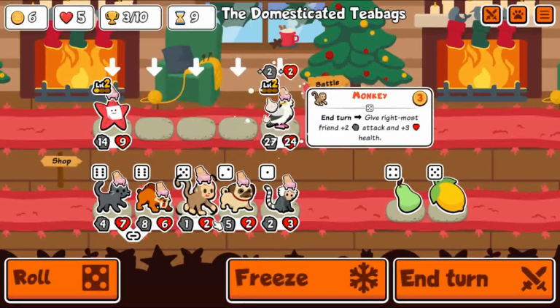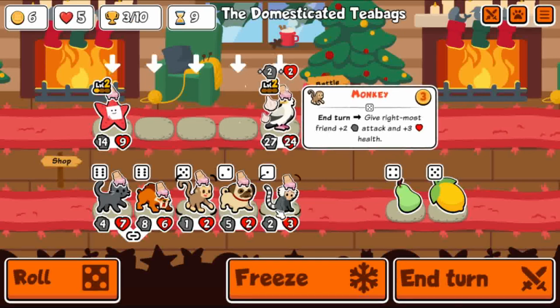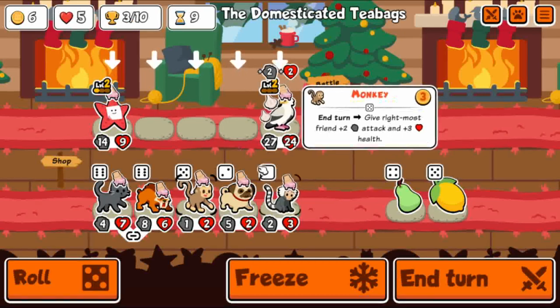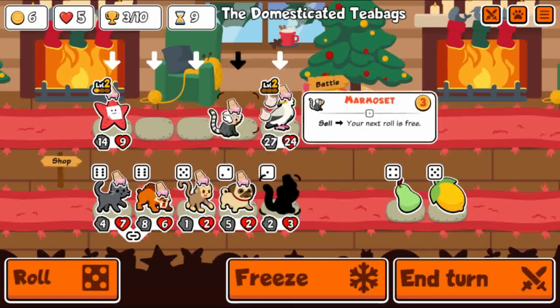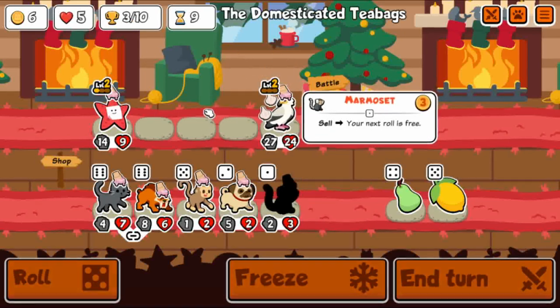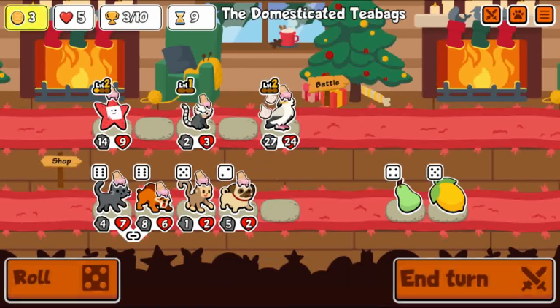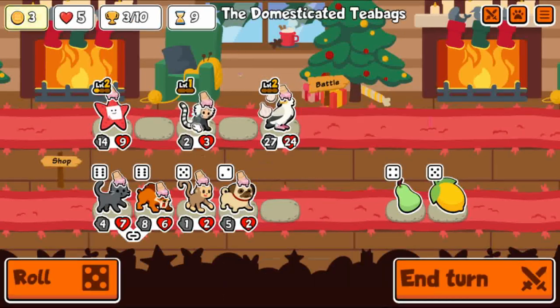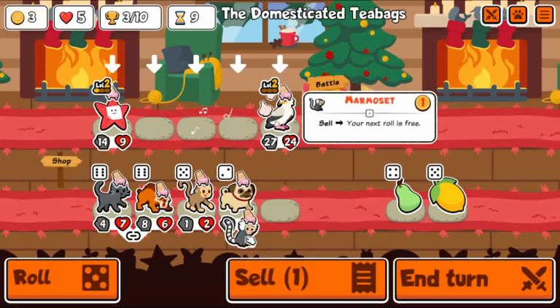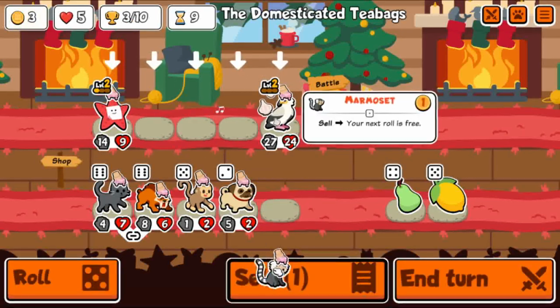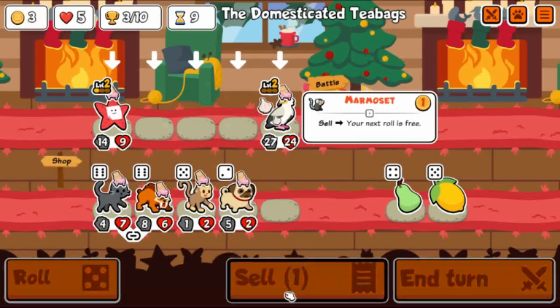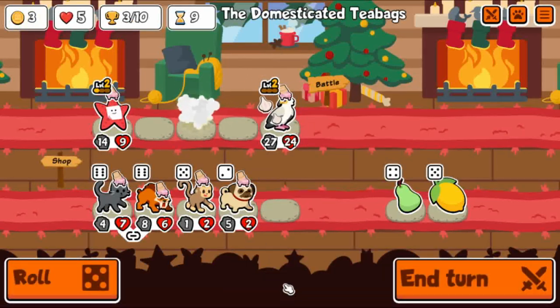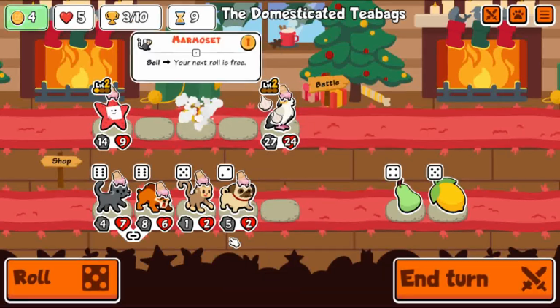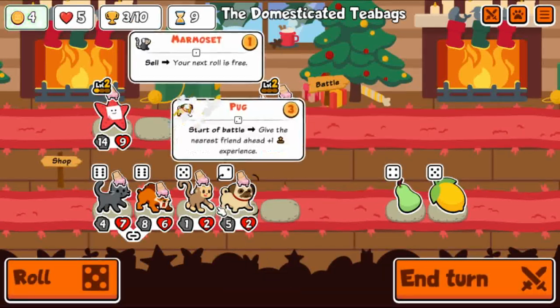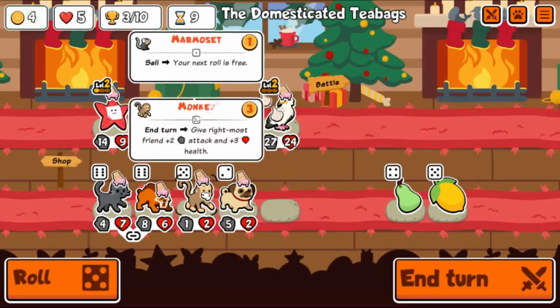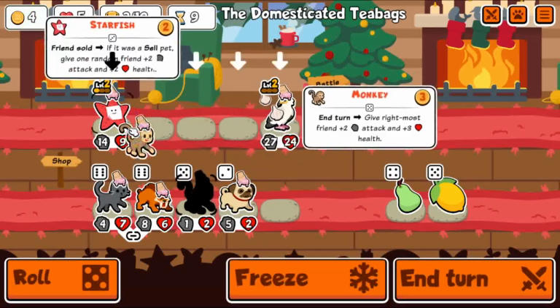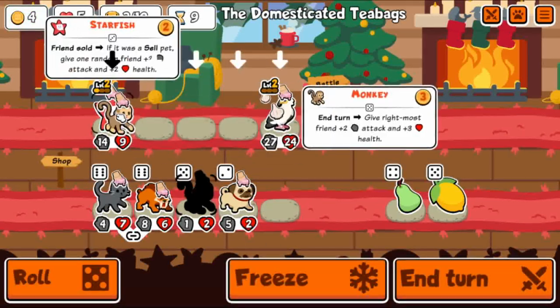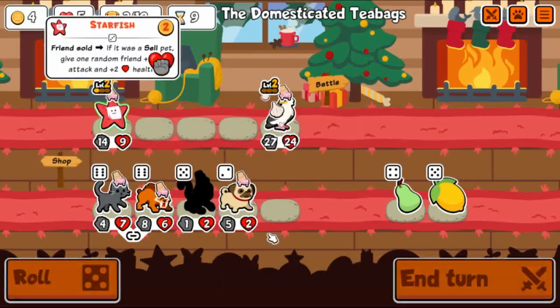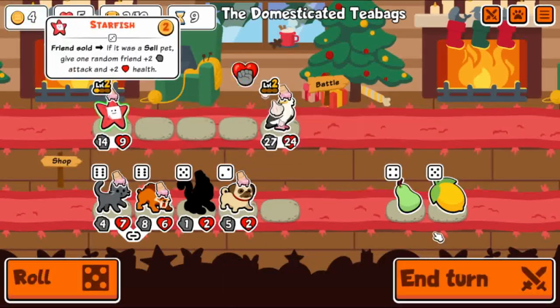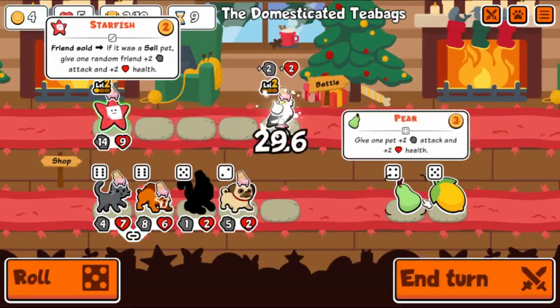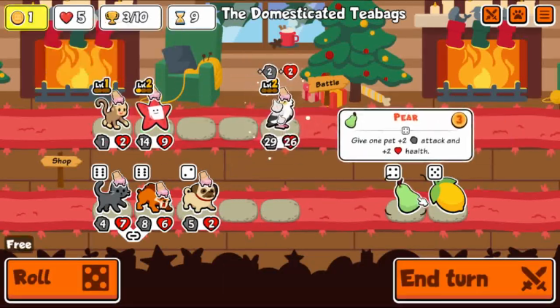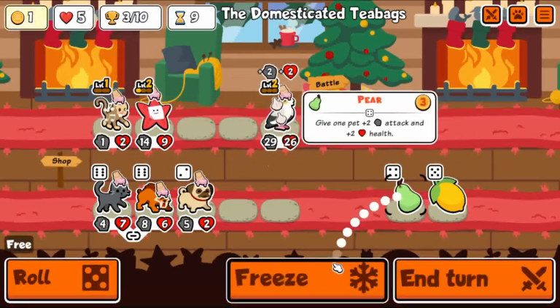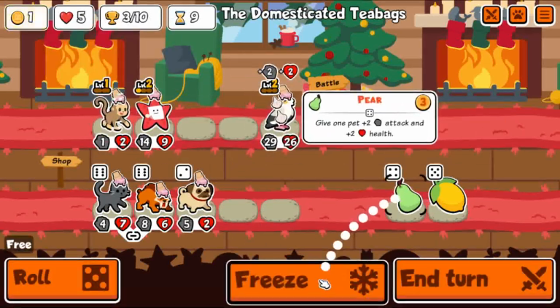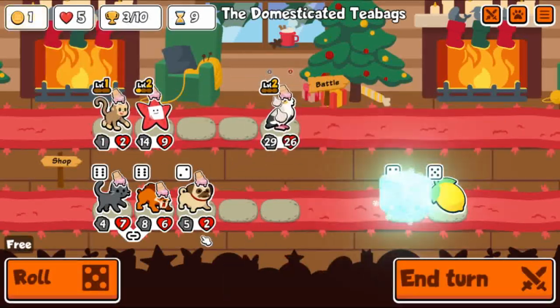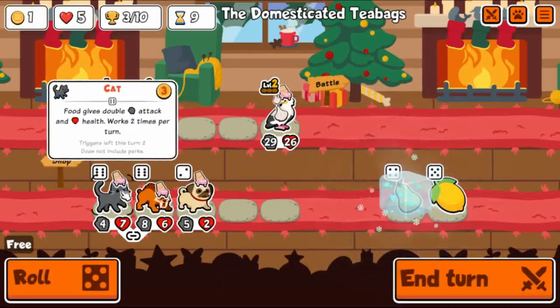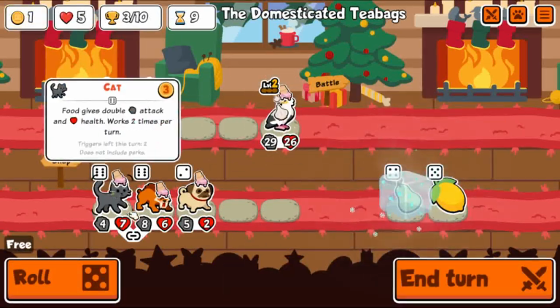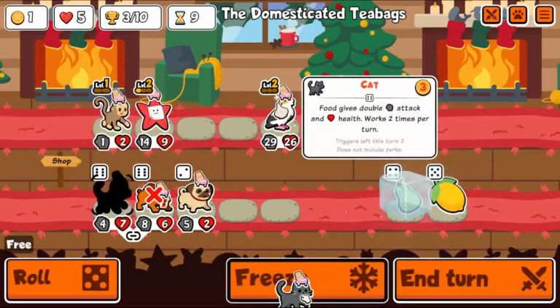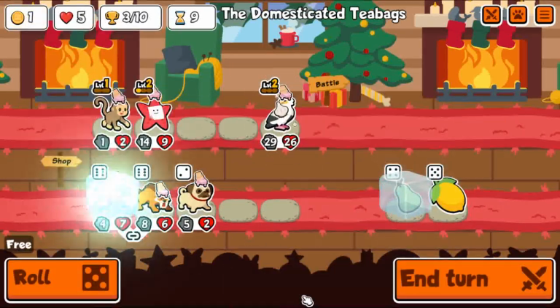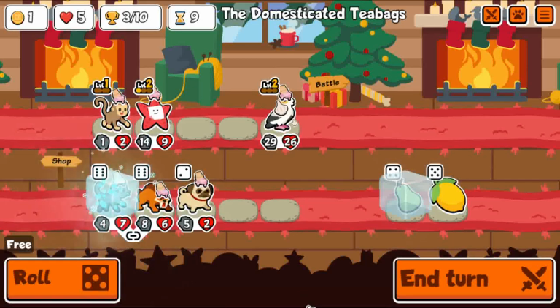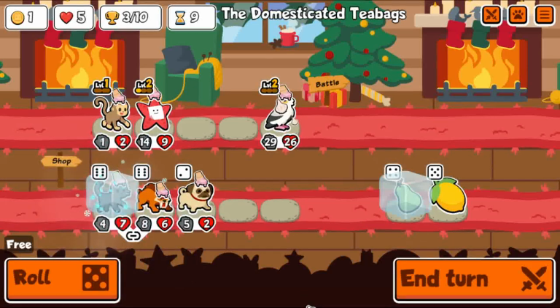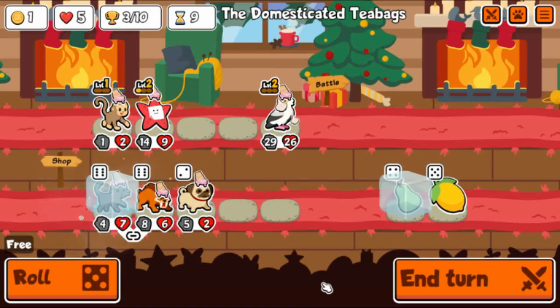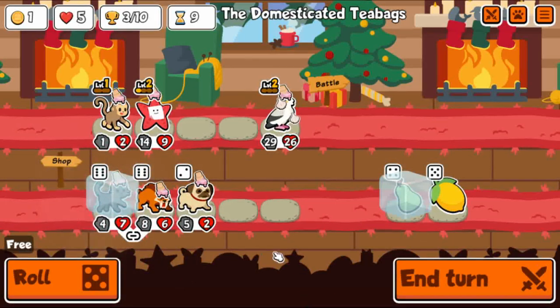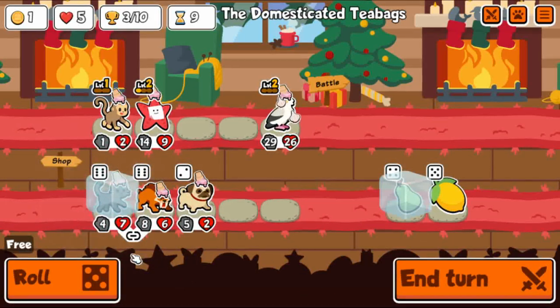Early Cat is going to be pretty good. I'll just go ahead and end on Monkey and take this Cat next turn, and just roll.